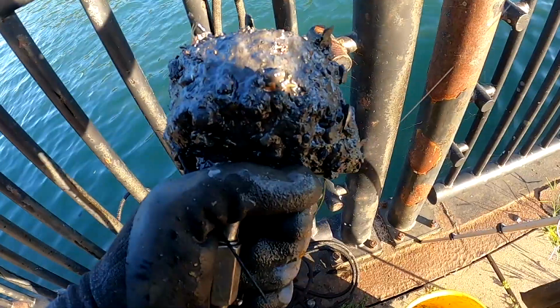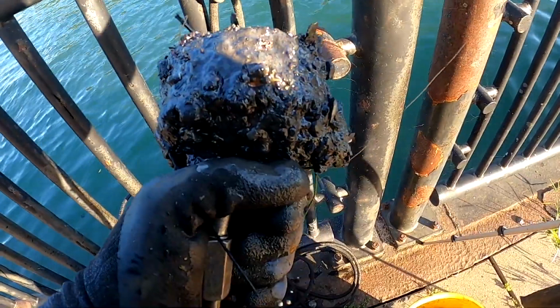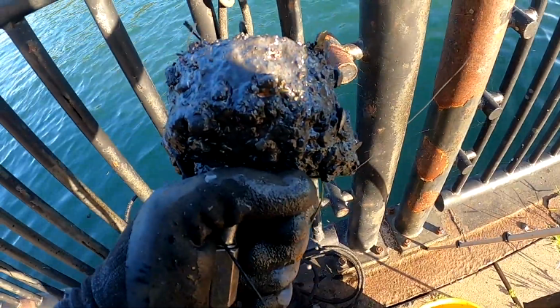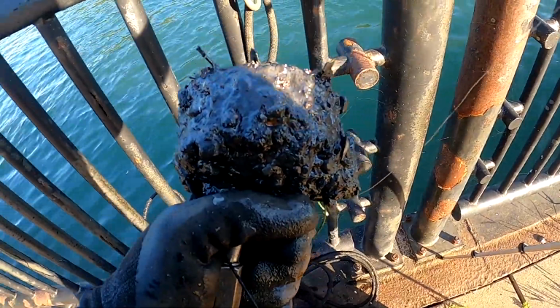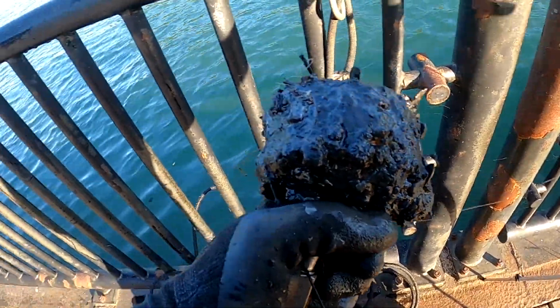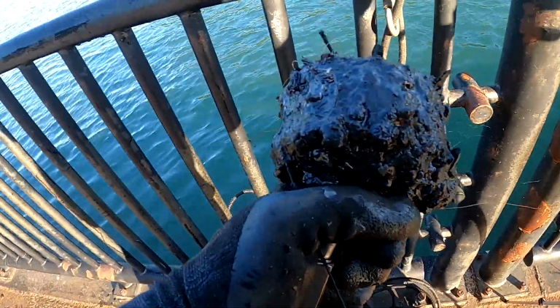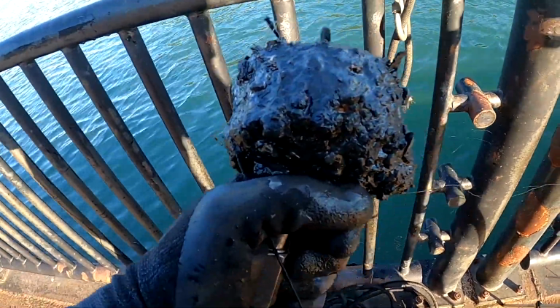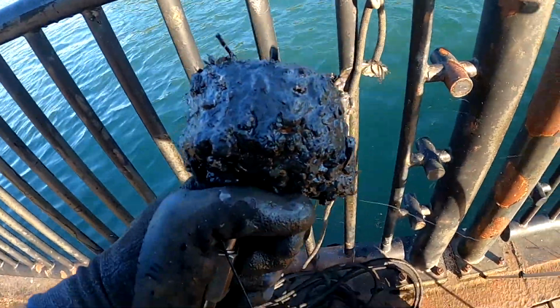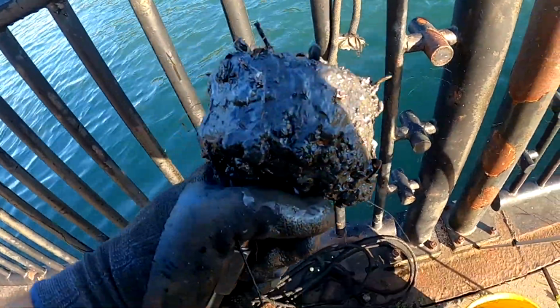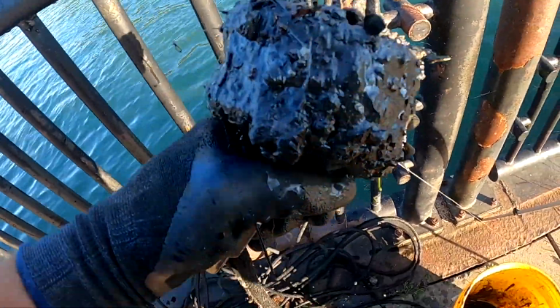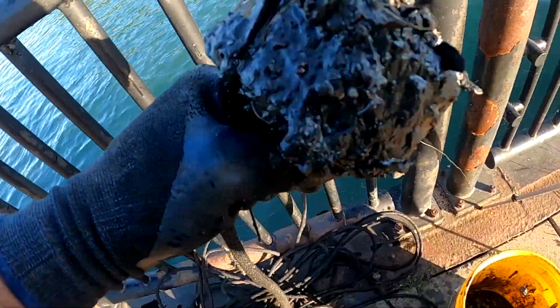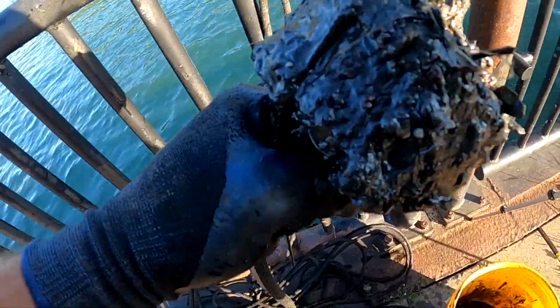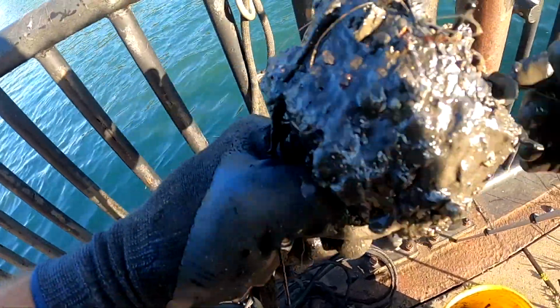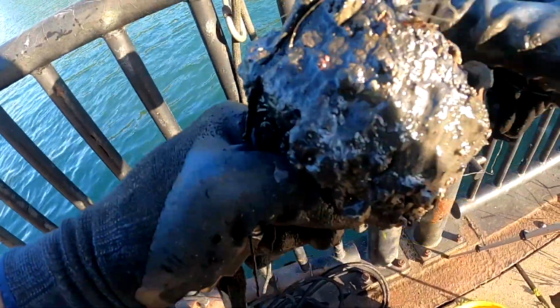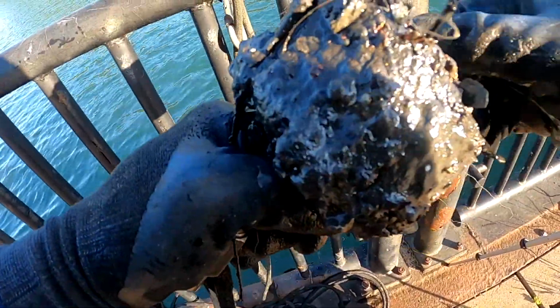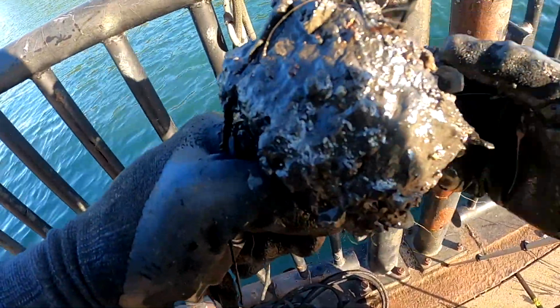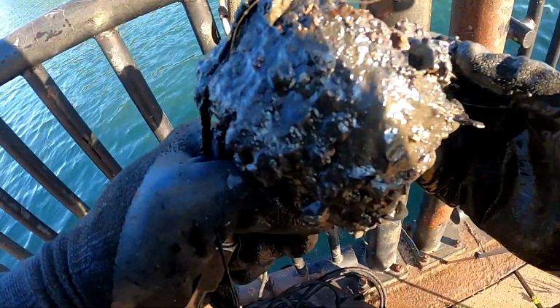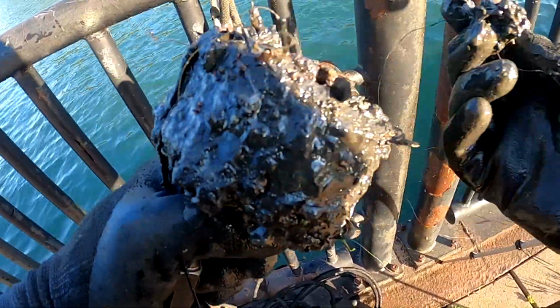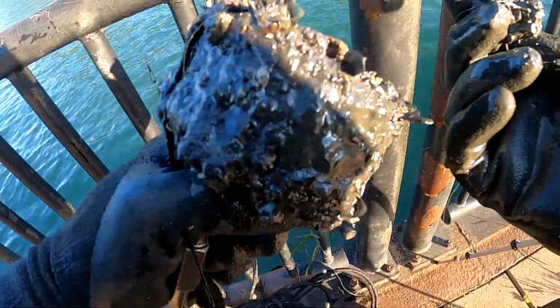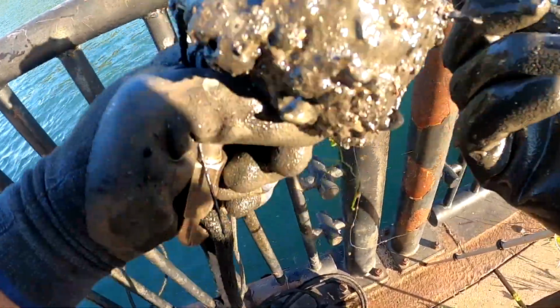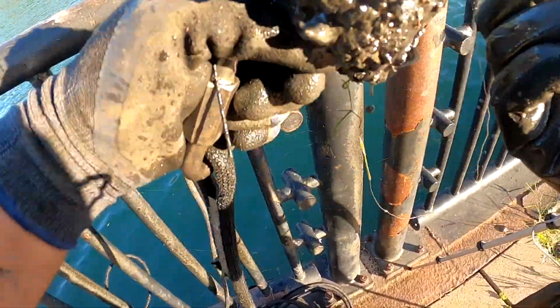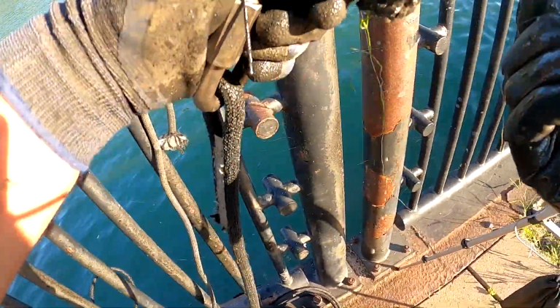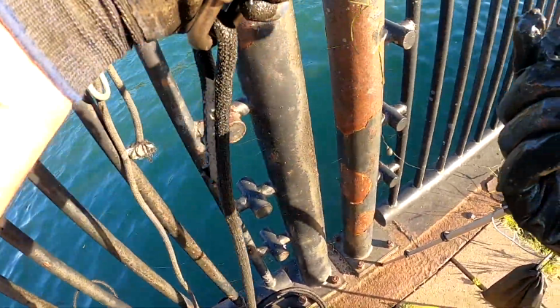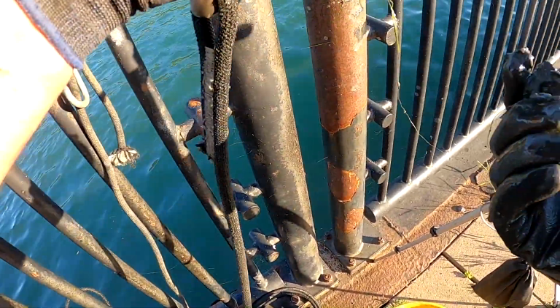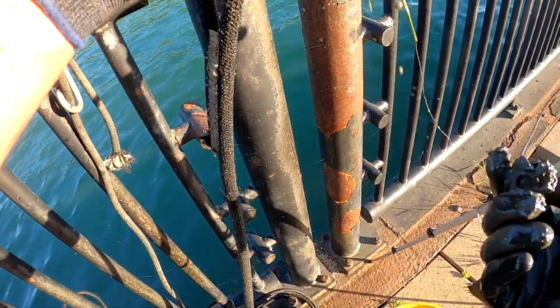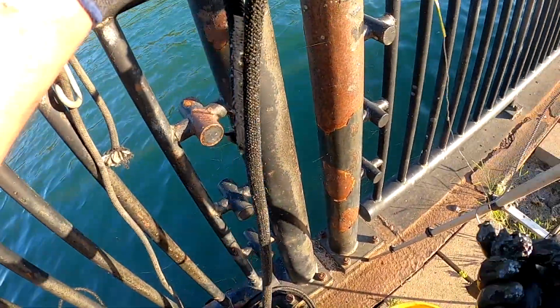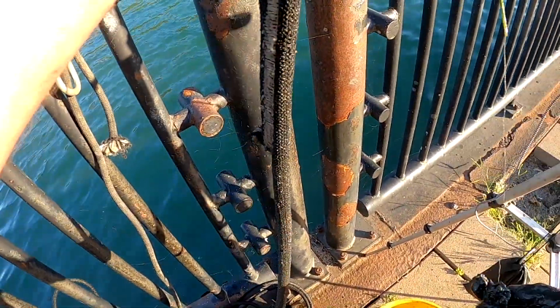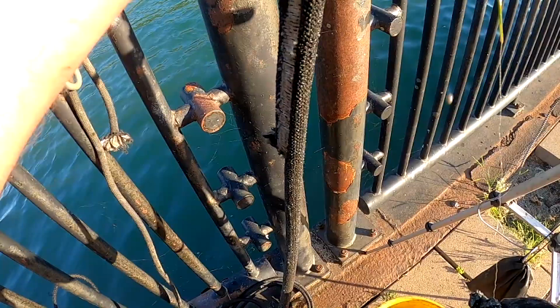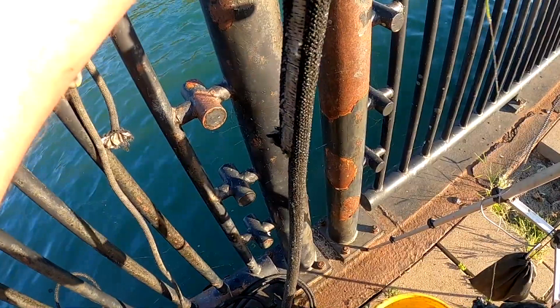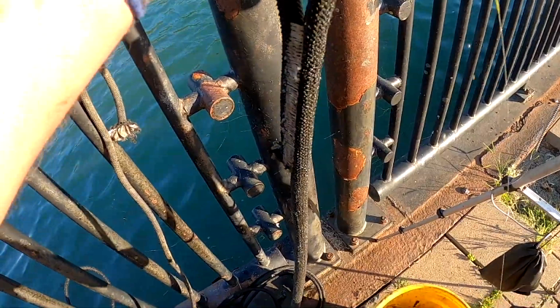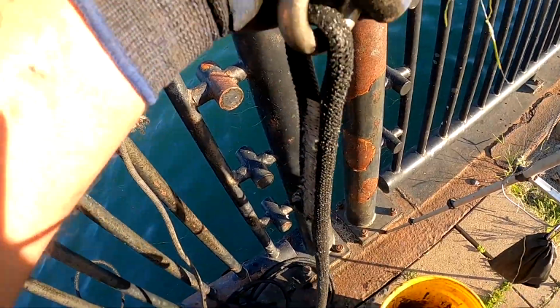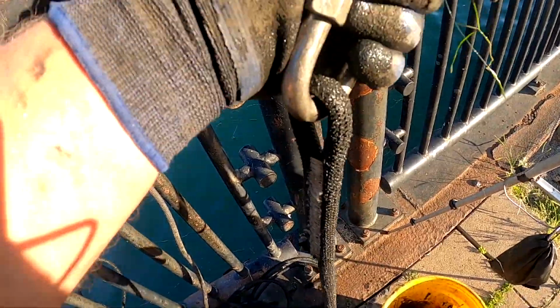Part of a lighter. And just a bunch of gunk.